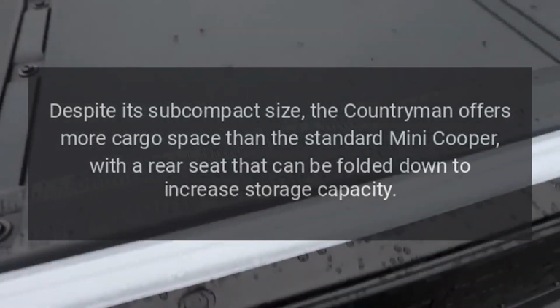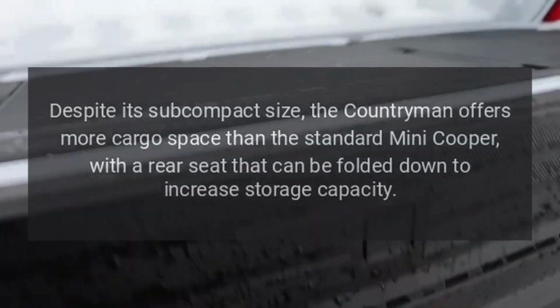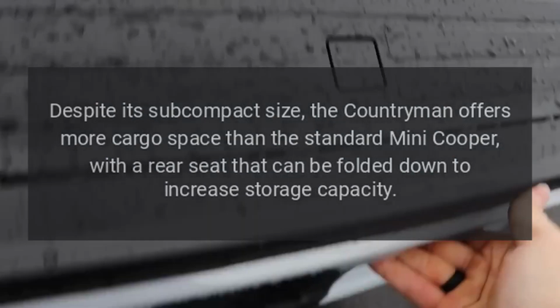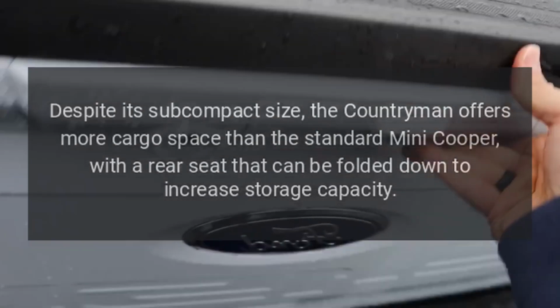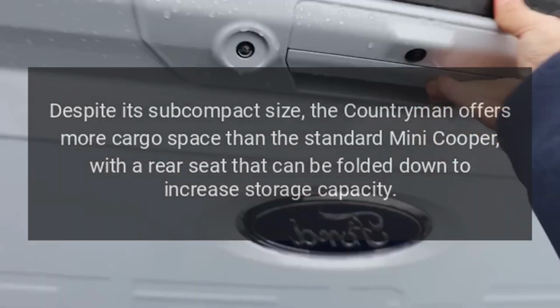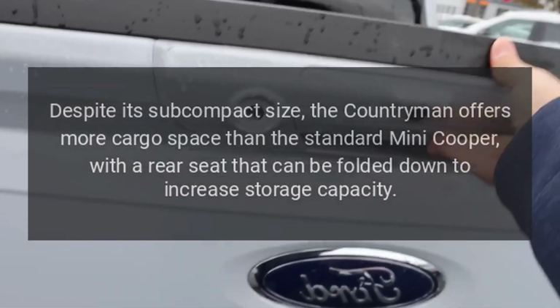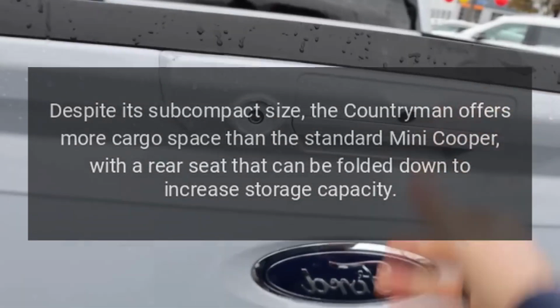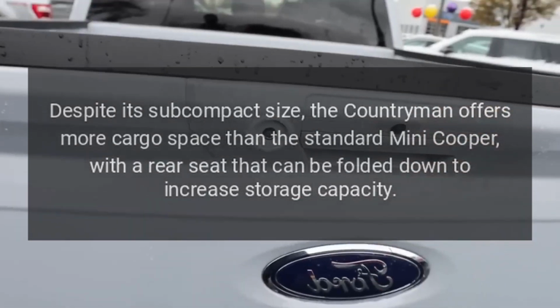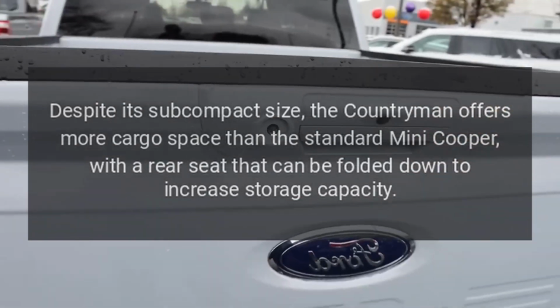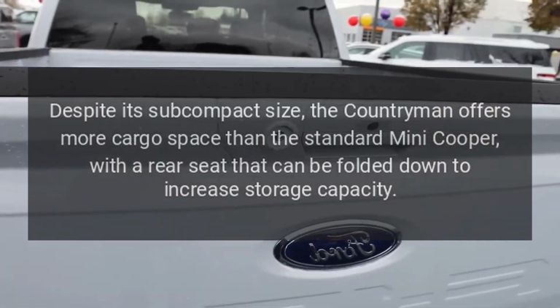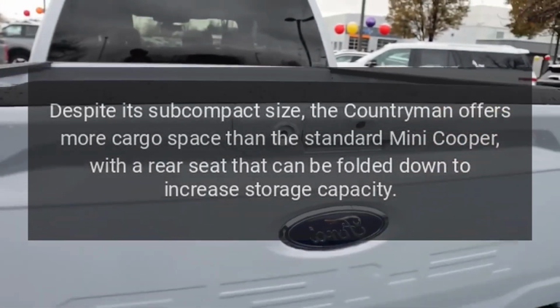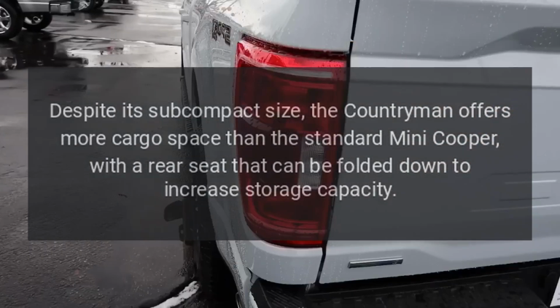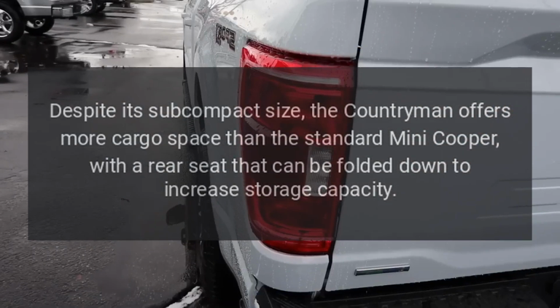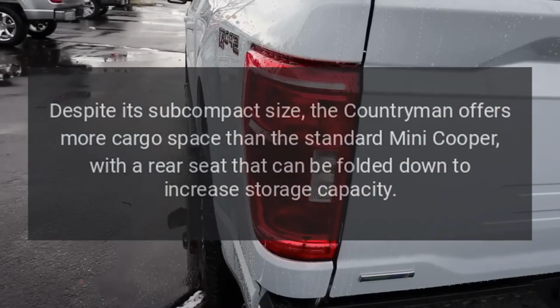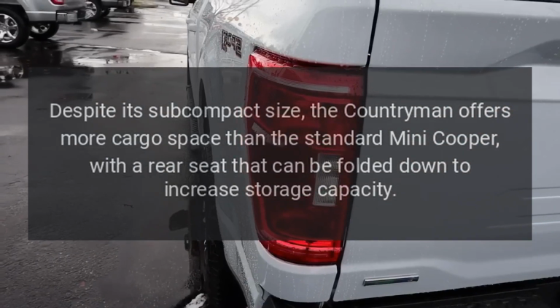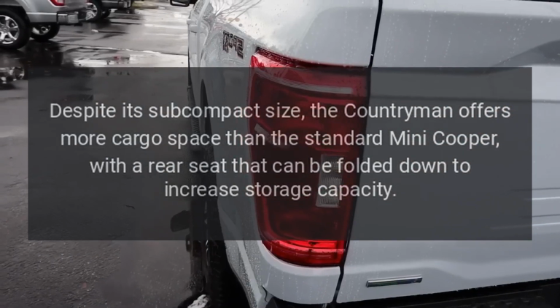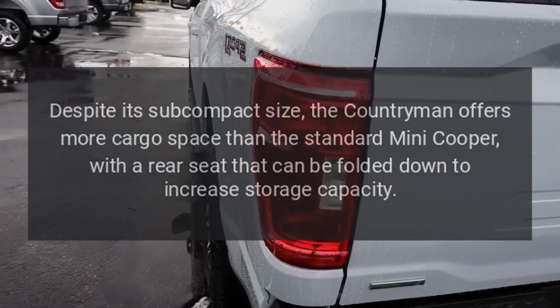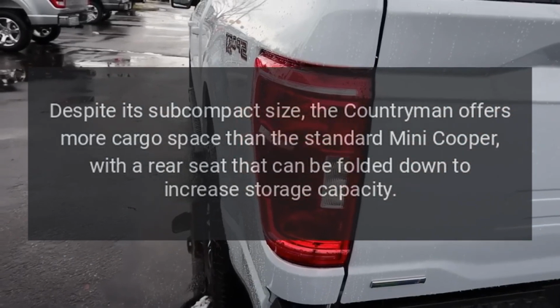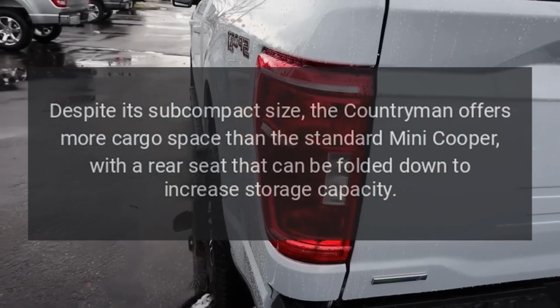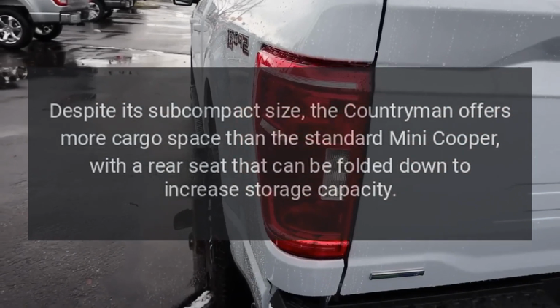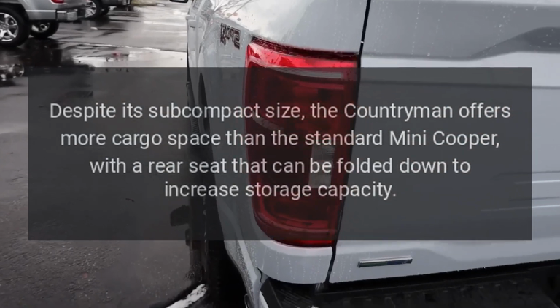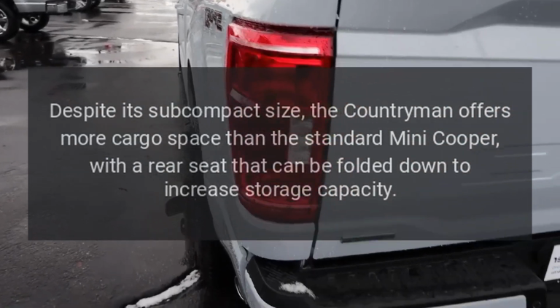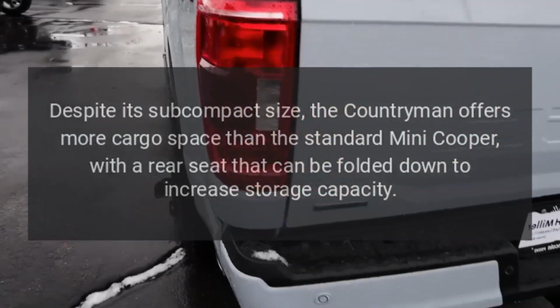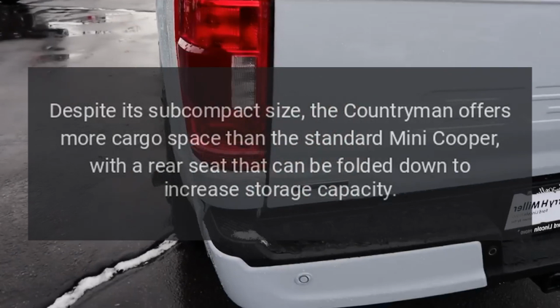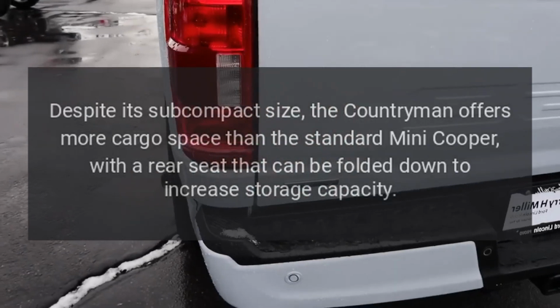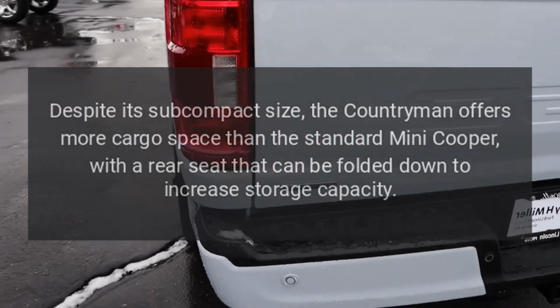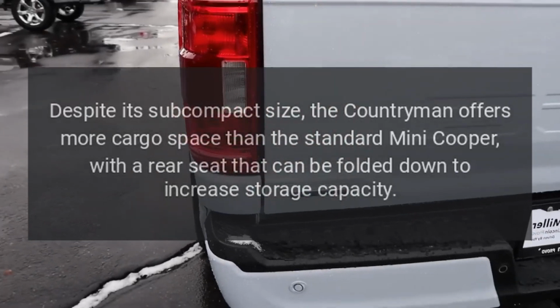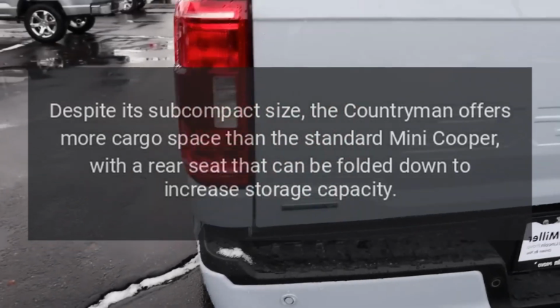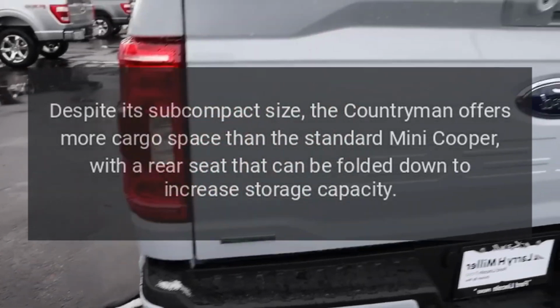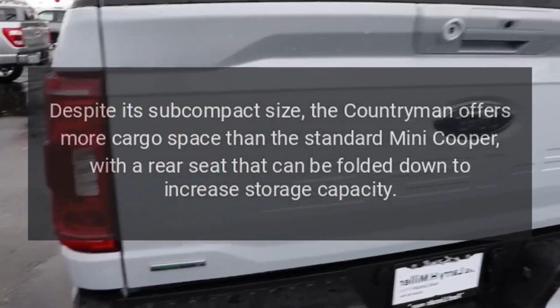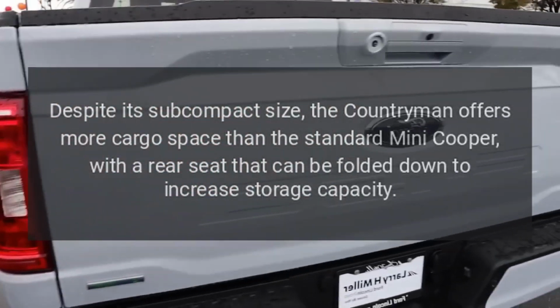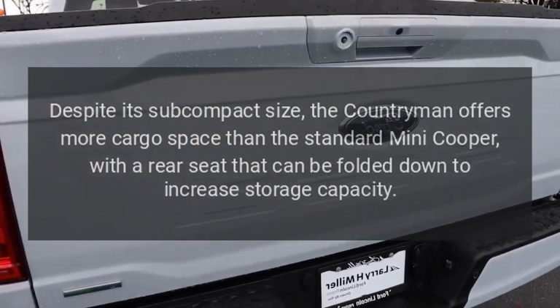Cargo Space: Despite its subcompact size, the Countryman offers more cargo space than the standard Mini Cooper, with a rear seat that can be folded down to increase storage capacity.